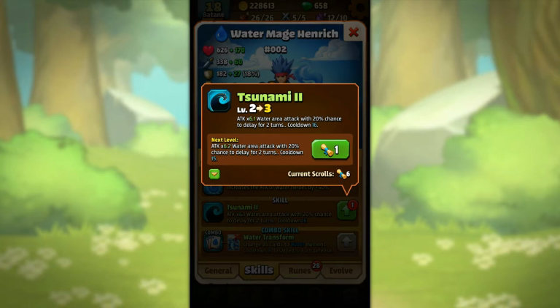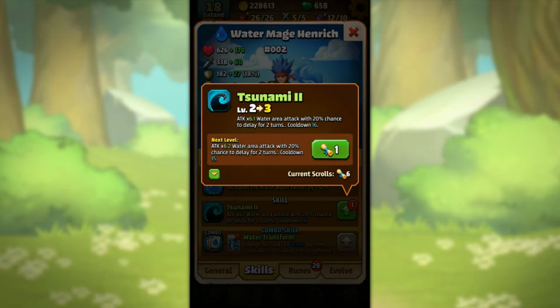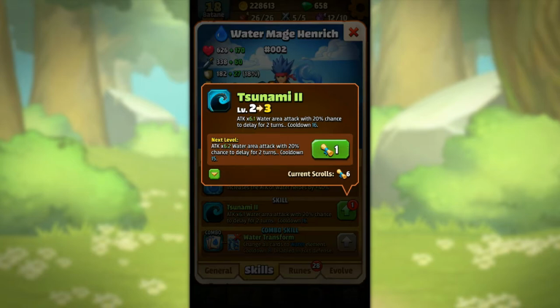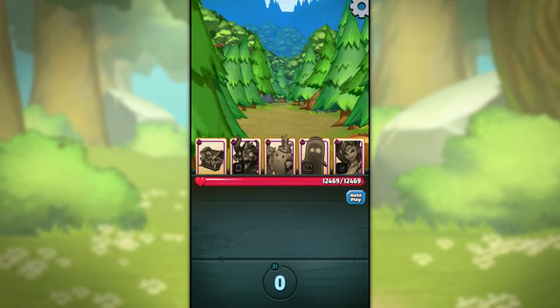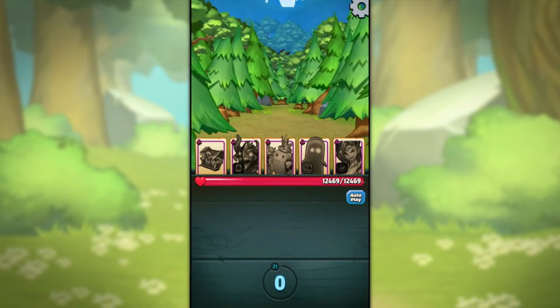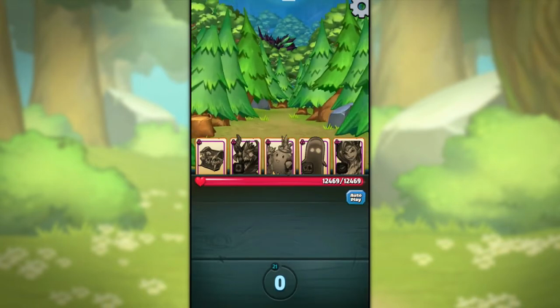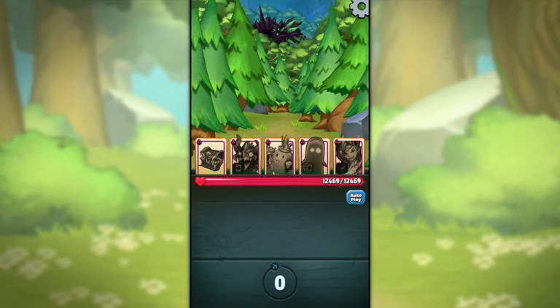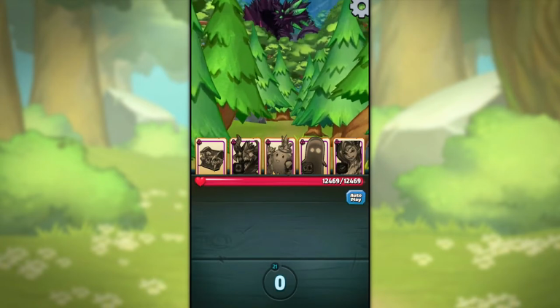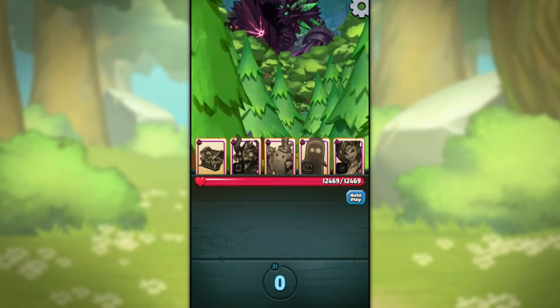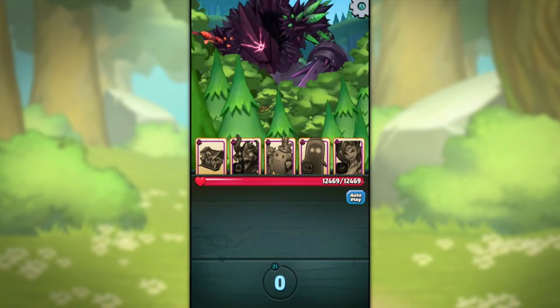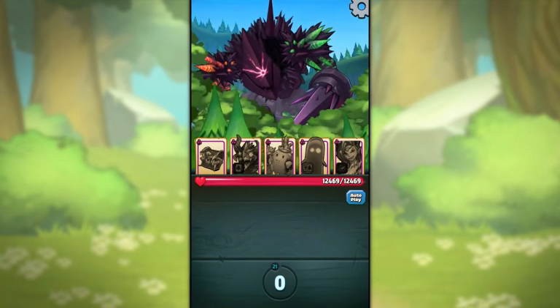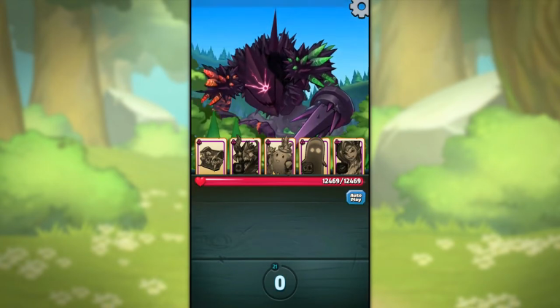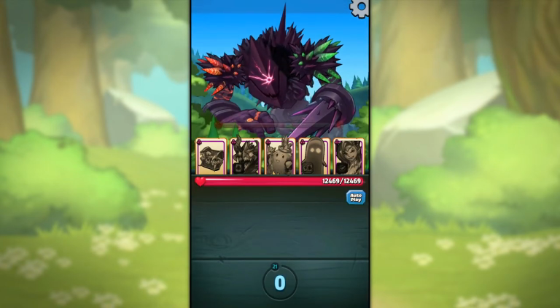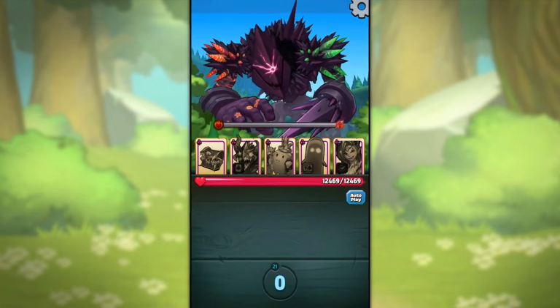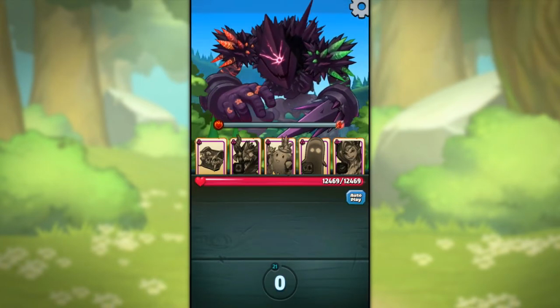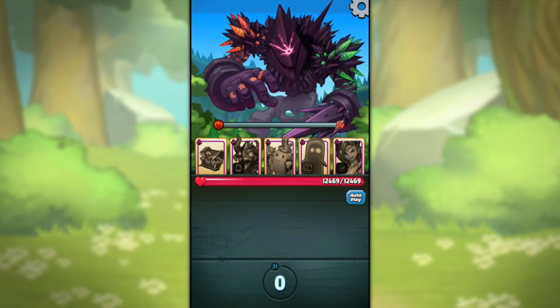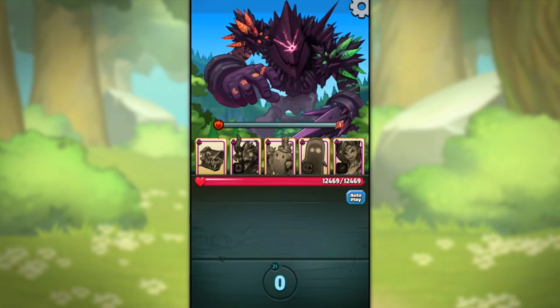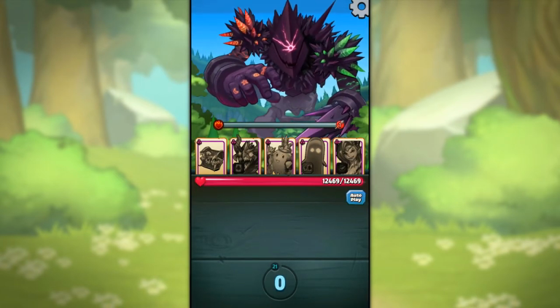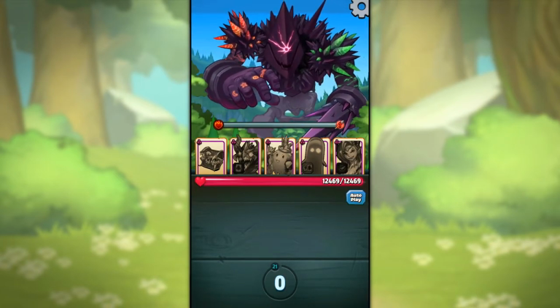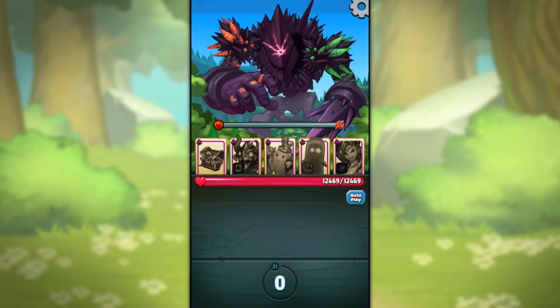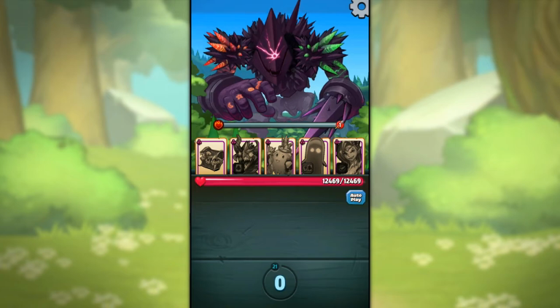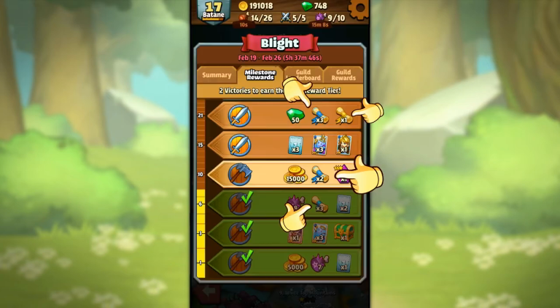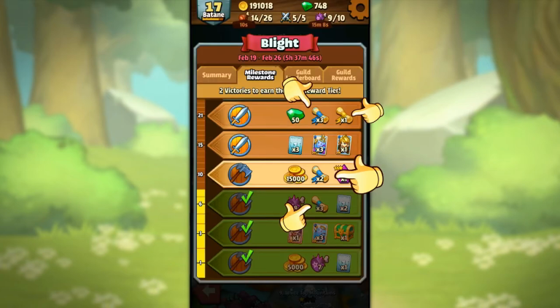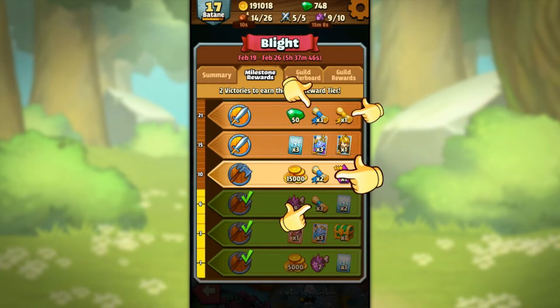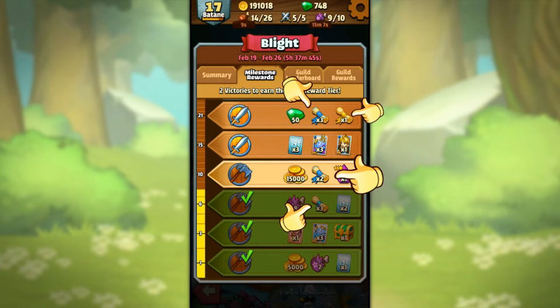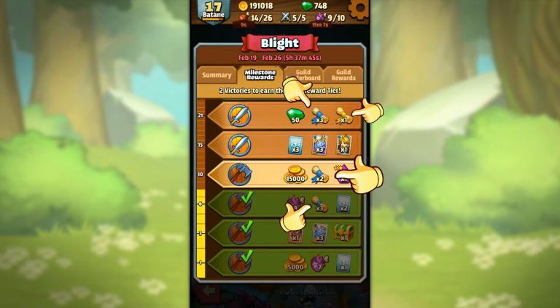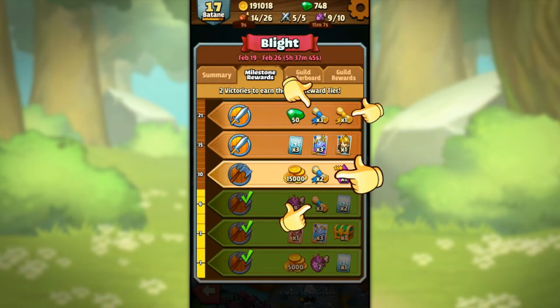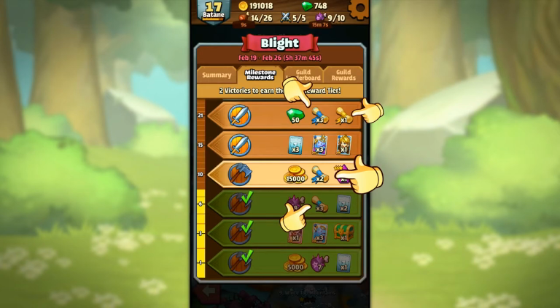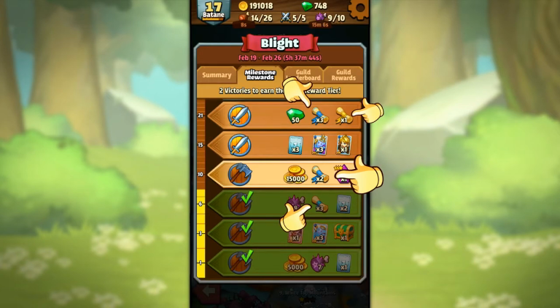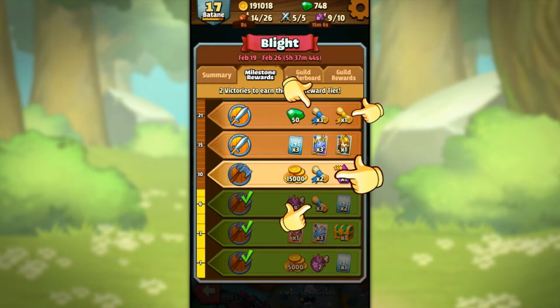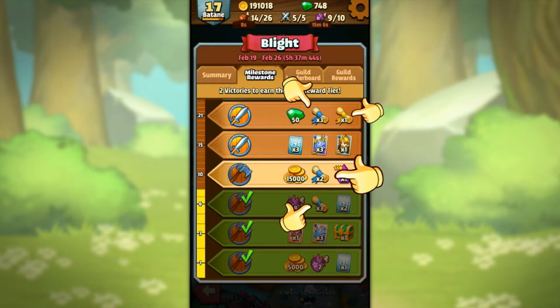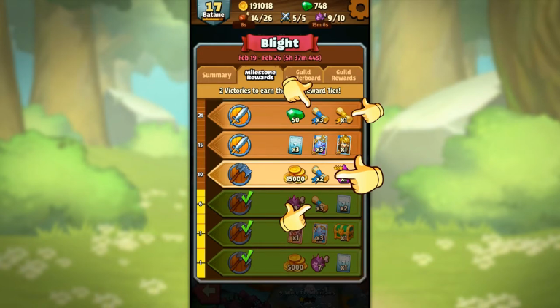One of the best ways to get these scrolls is to fight the dreadful titans. You can see on the rewards that there are scrolls to achieve.